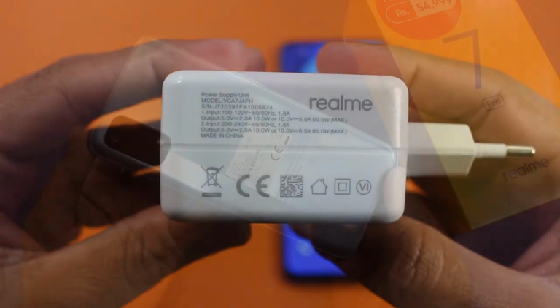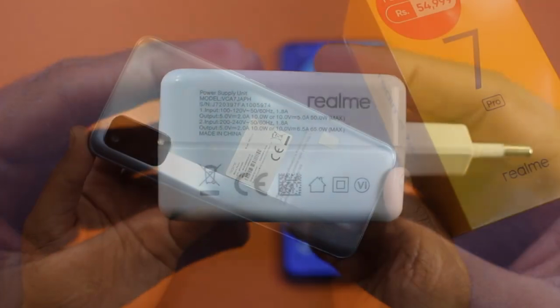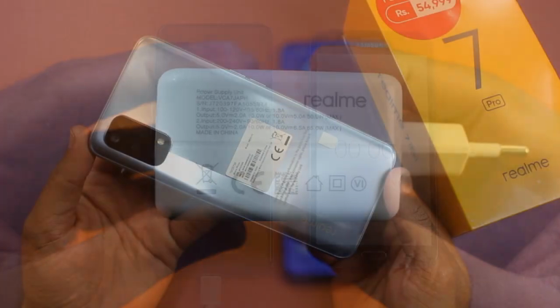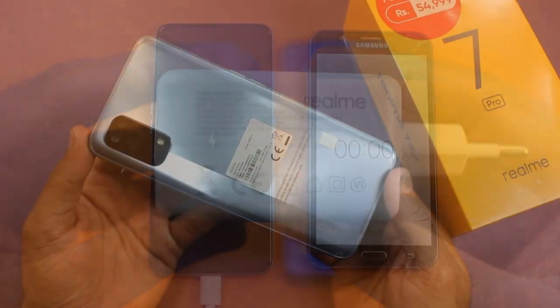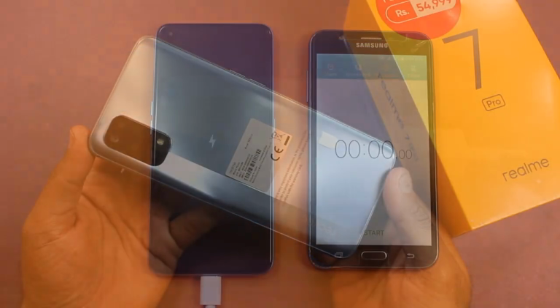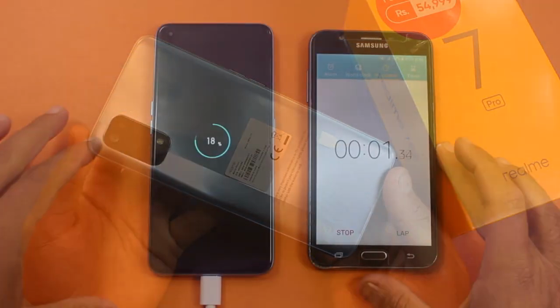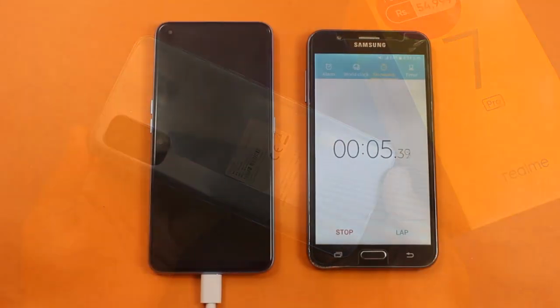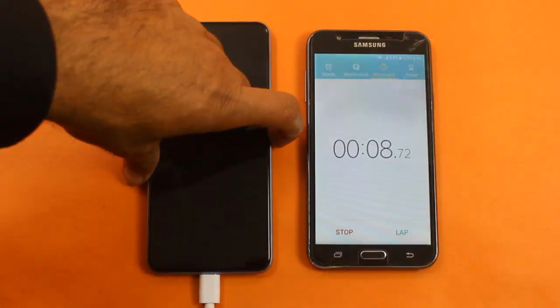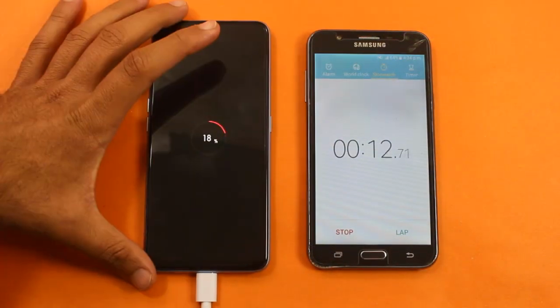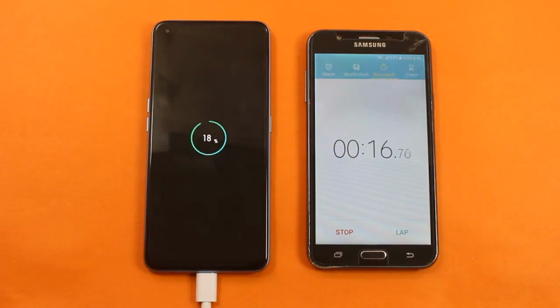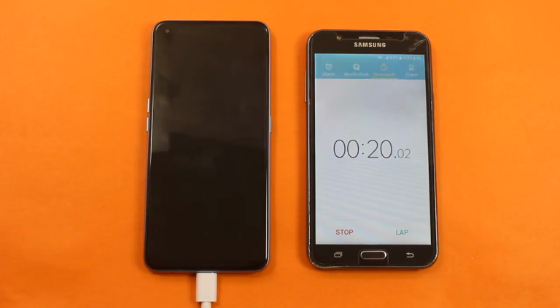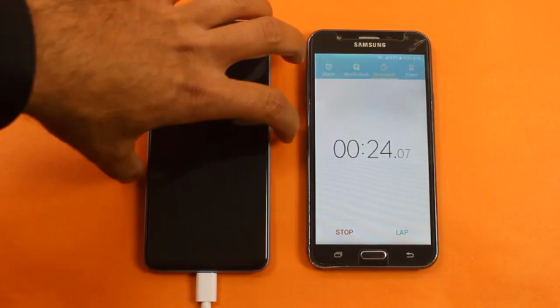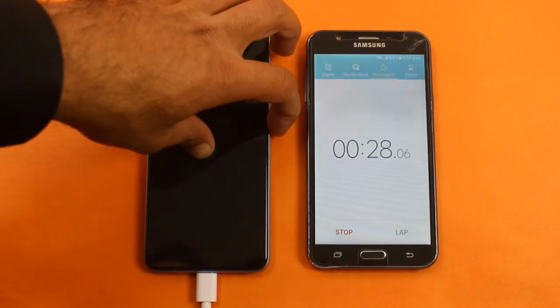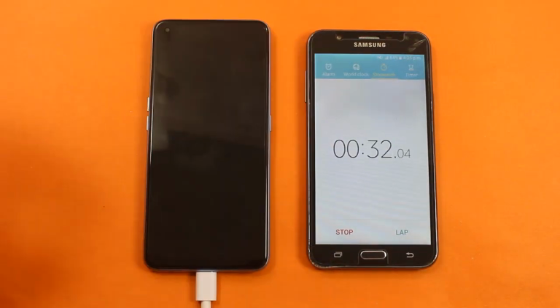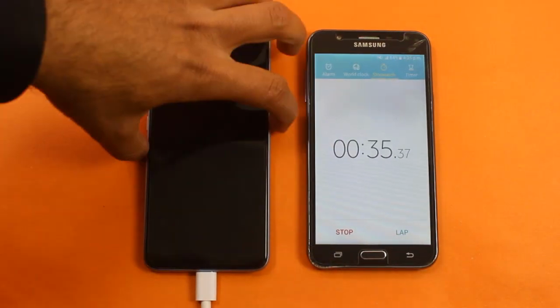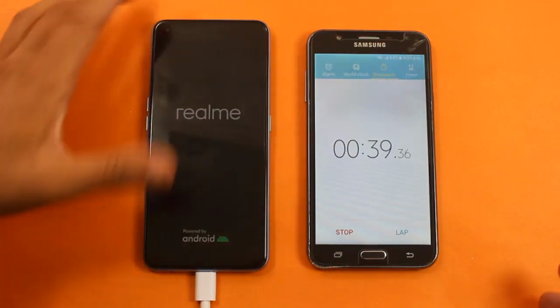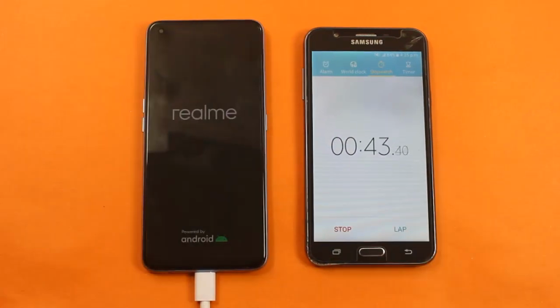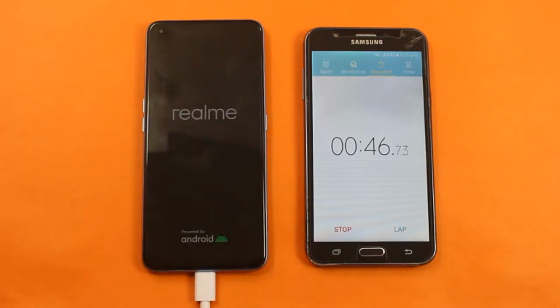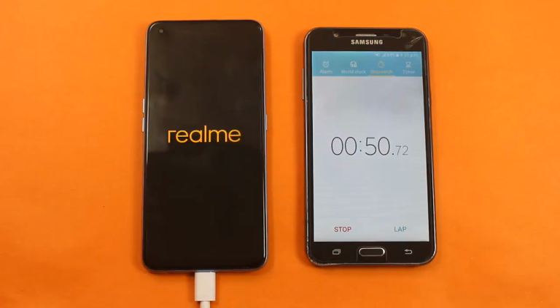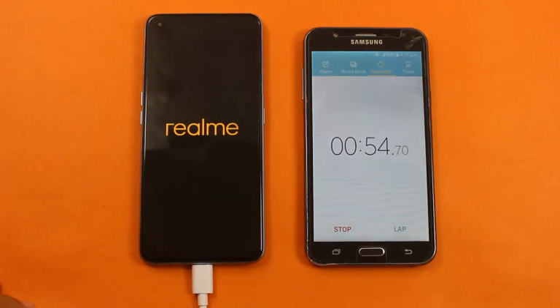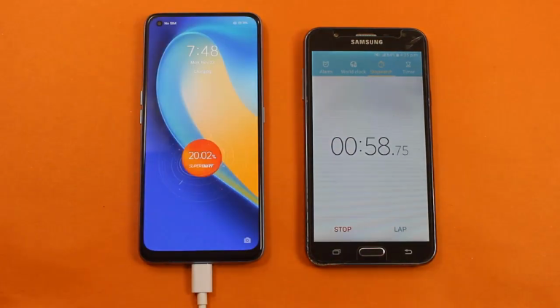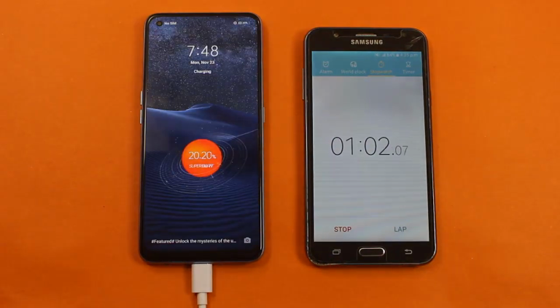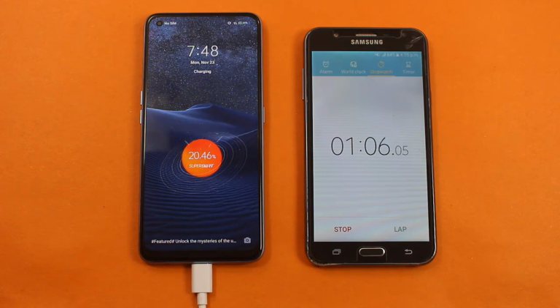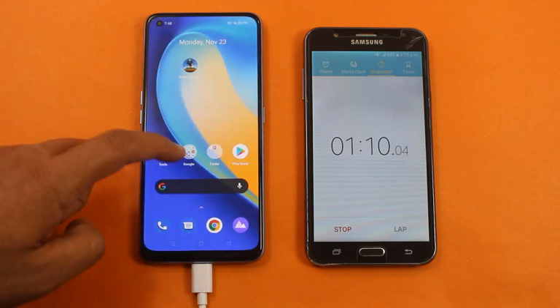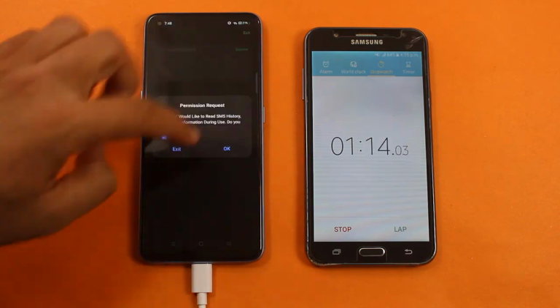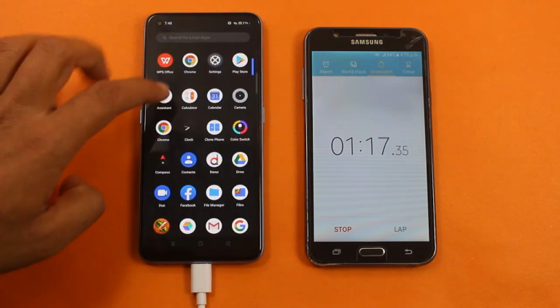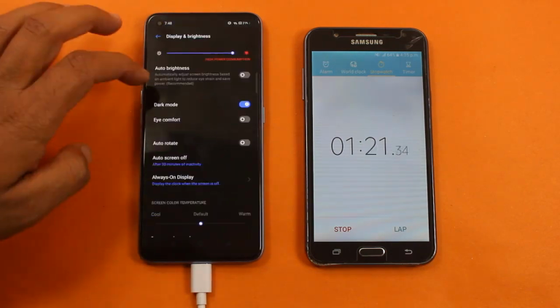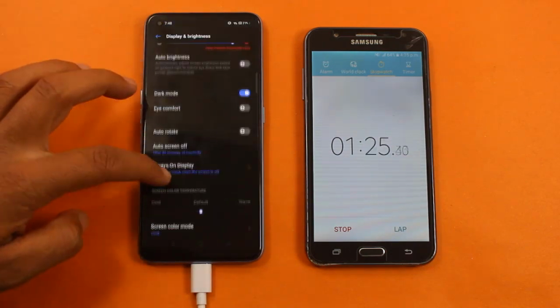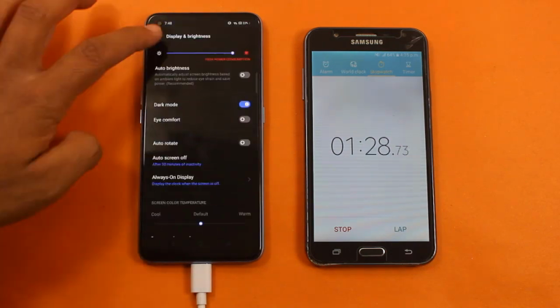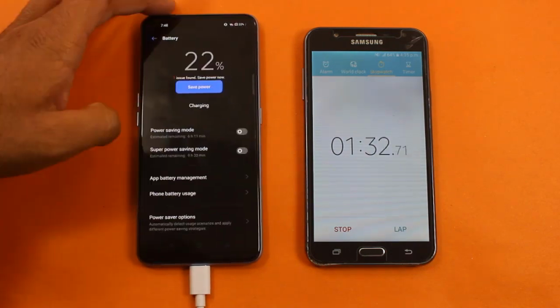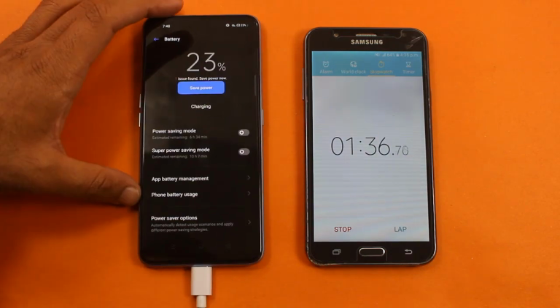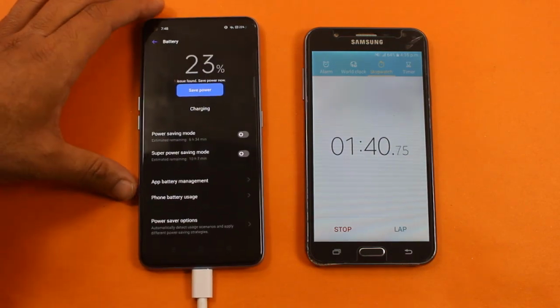The phone already has 20 percent charge. Enjoy the music while we see how much time it's going to take.